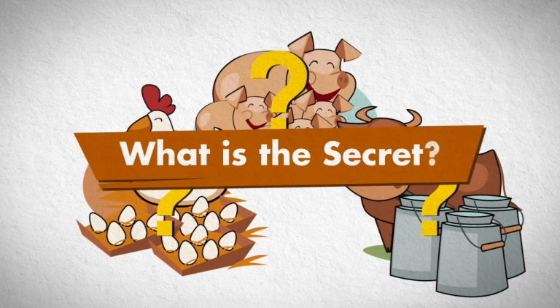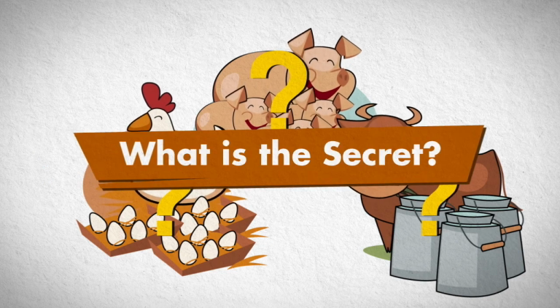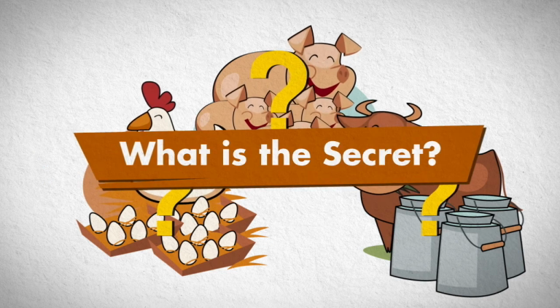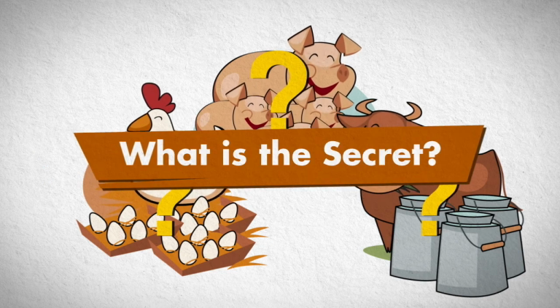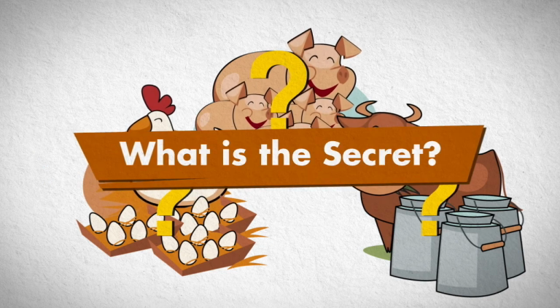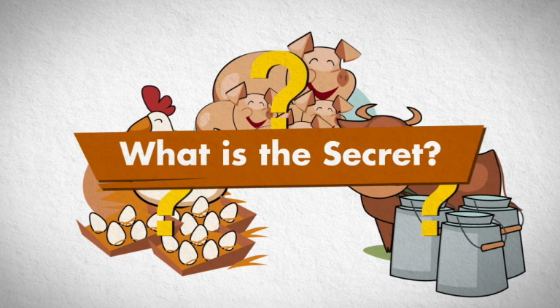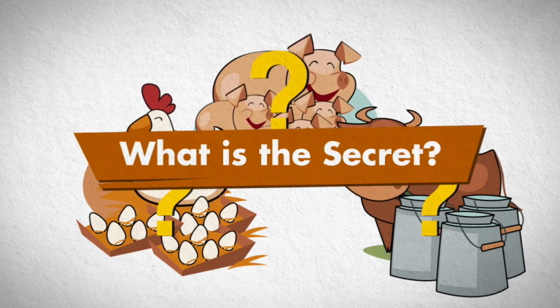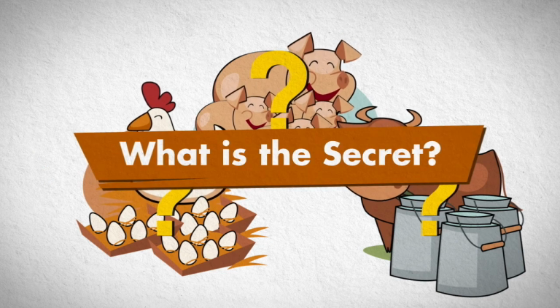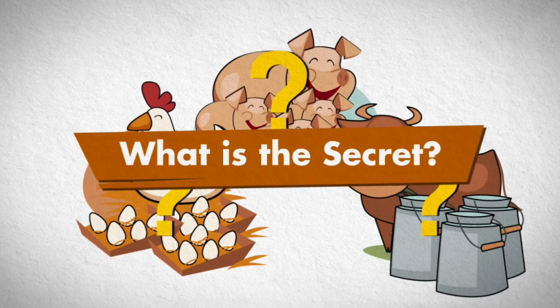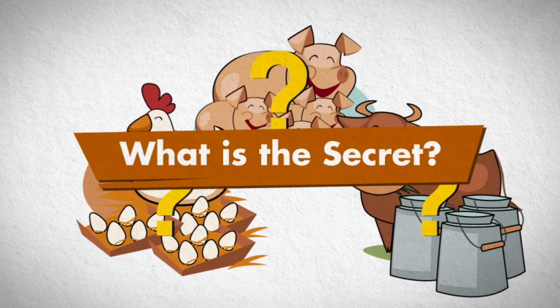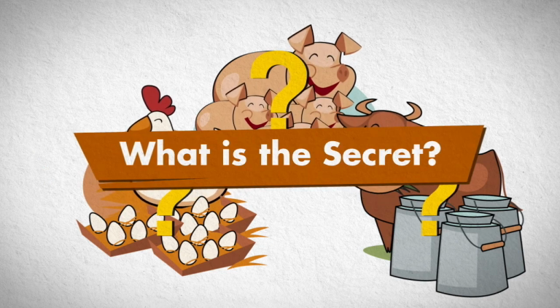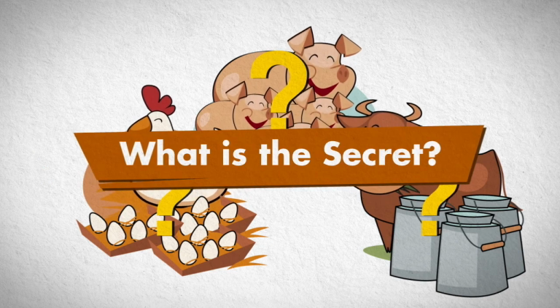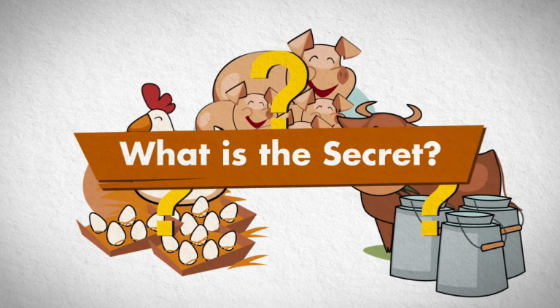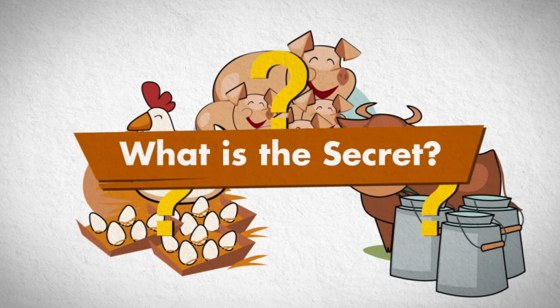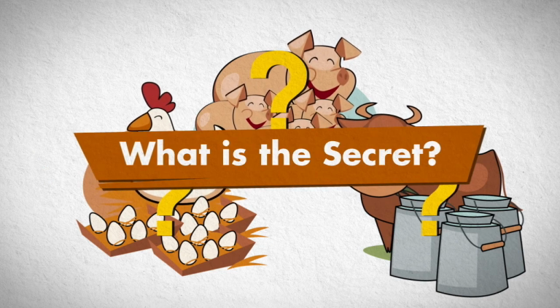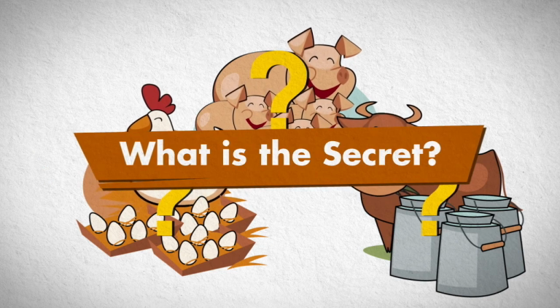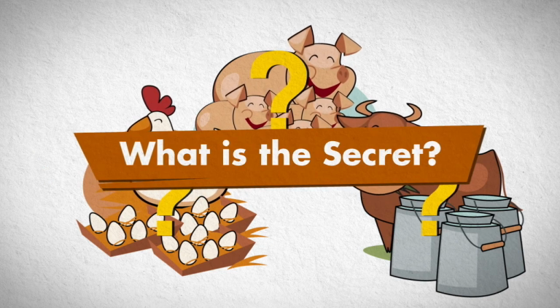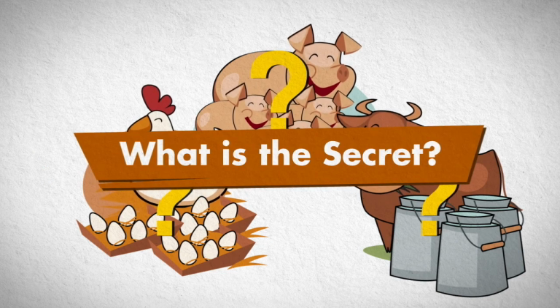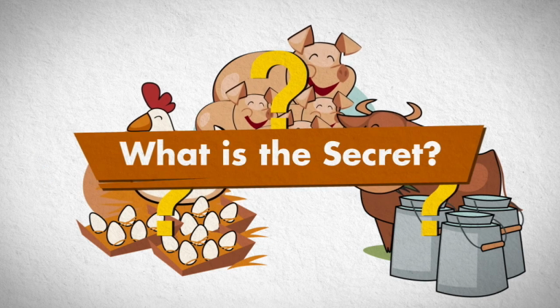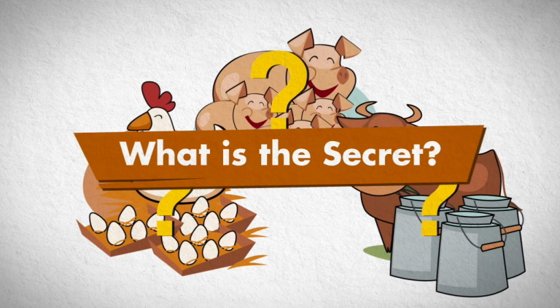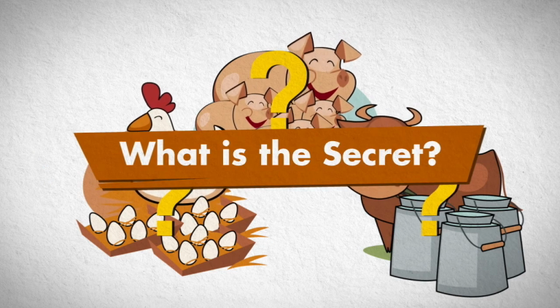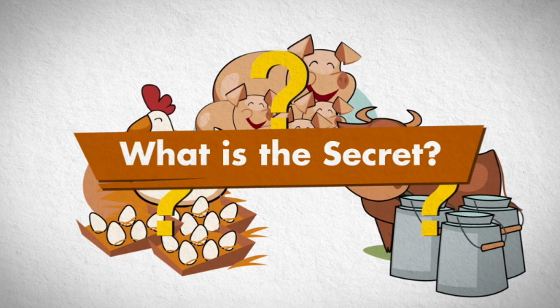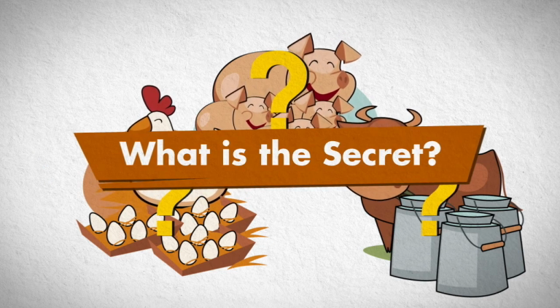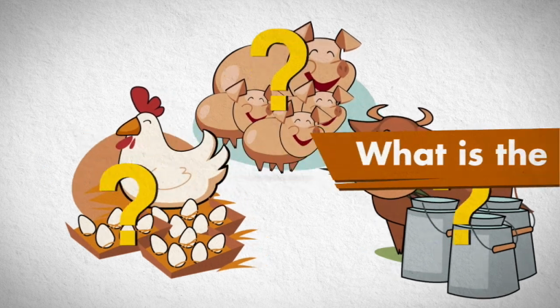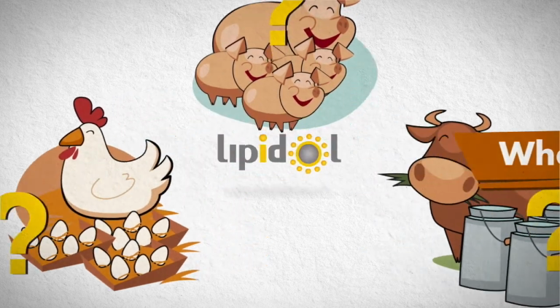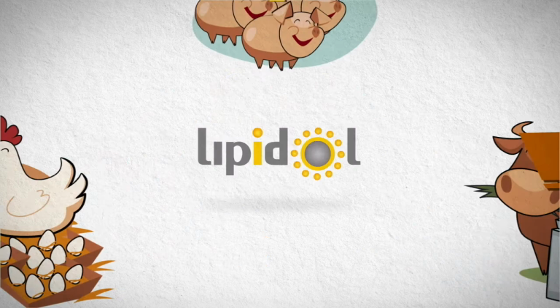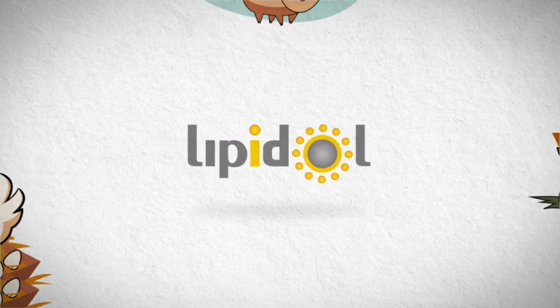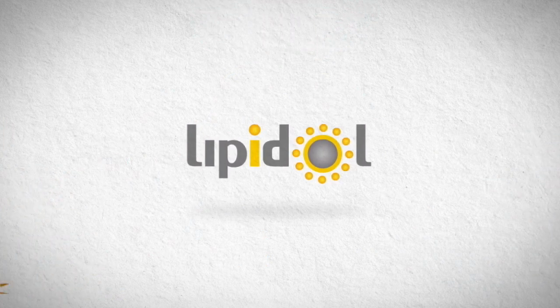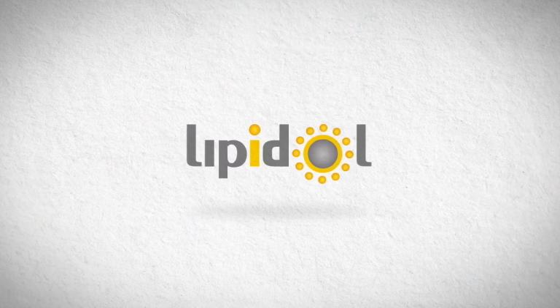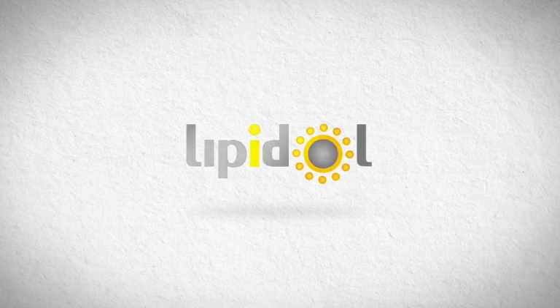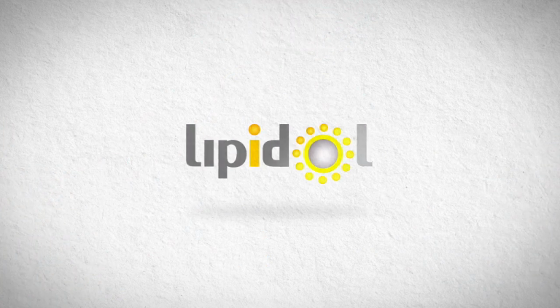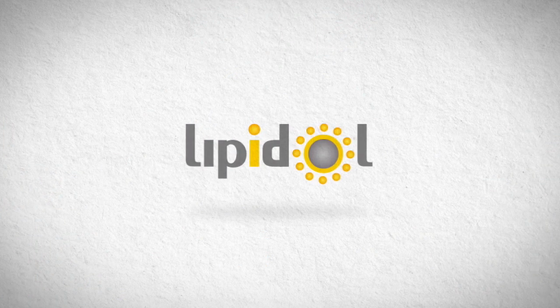What is the top secret for increasing growth performance? The answer for the secret is Lipidol.